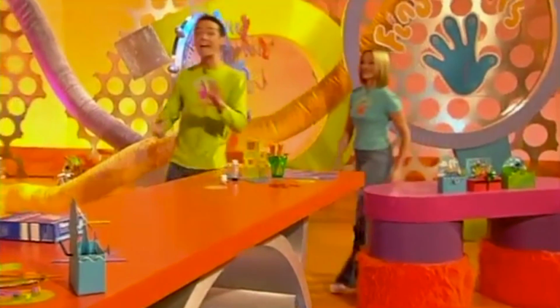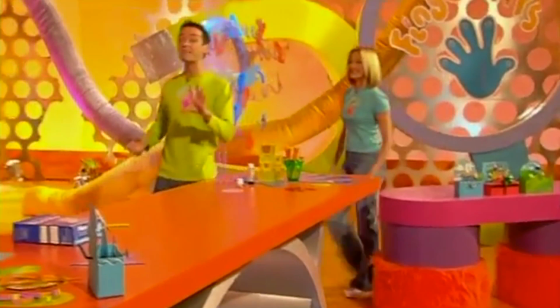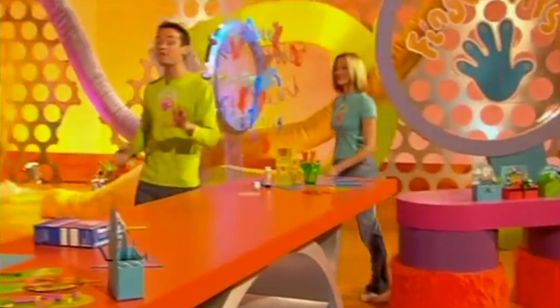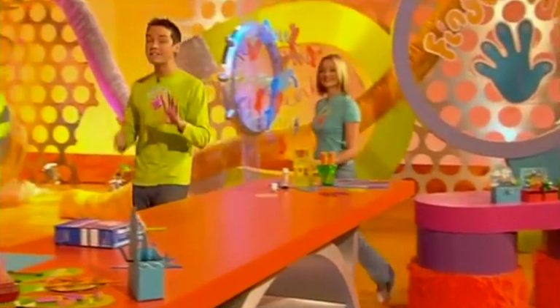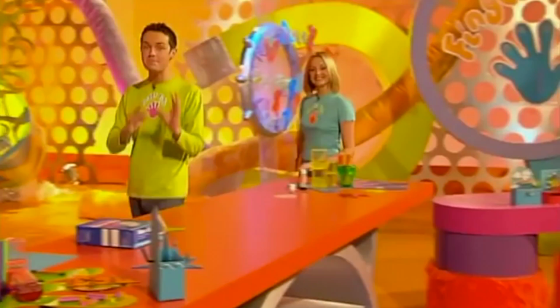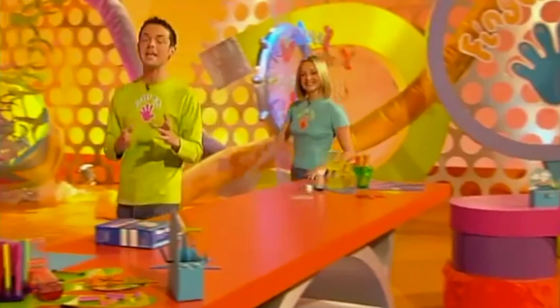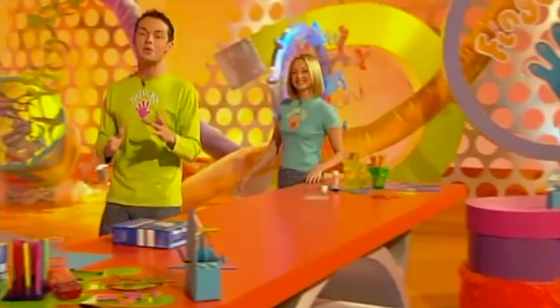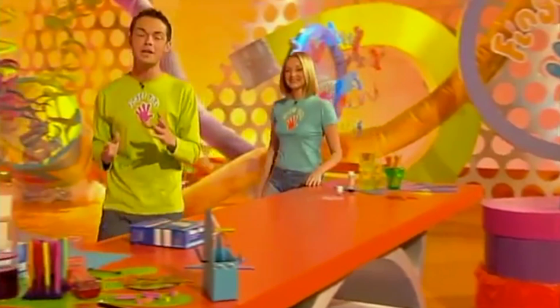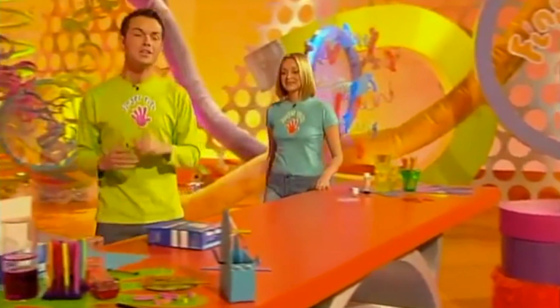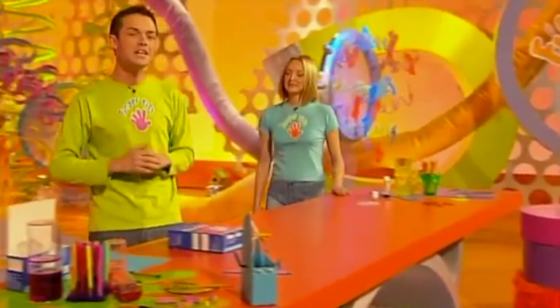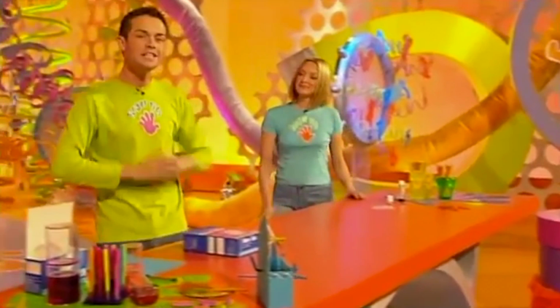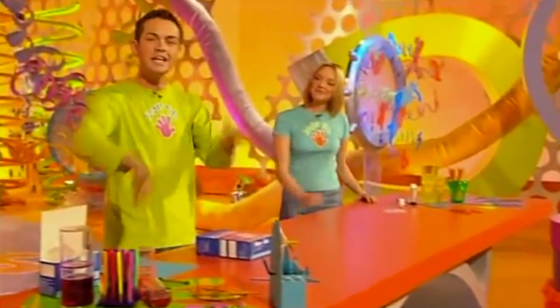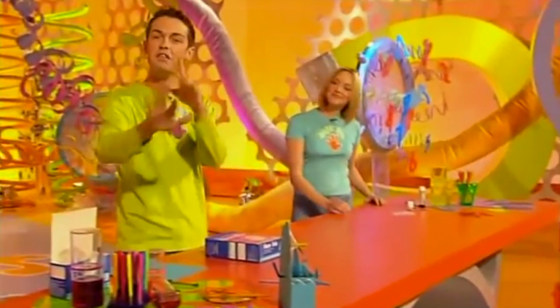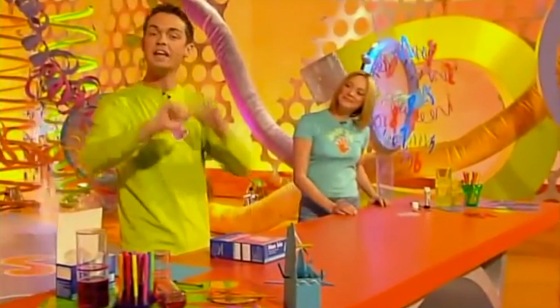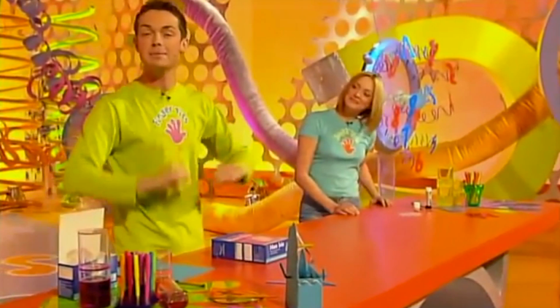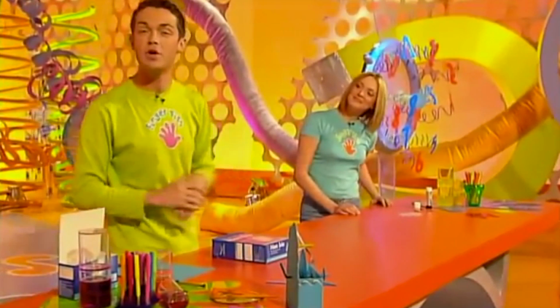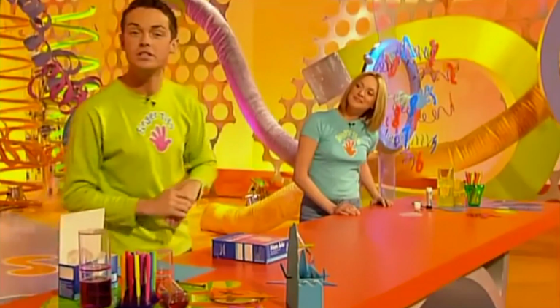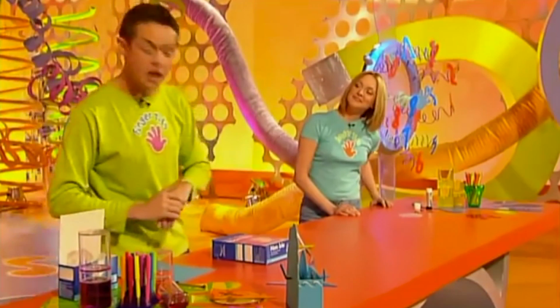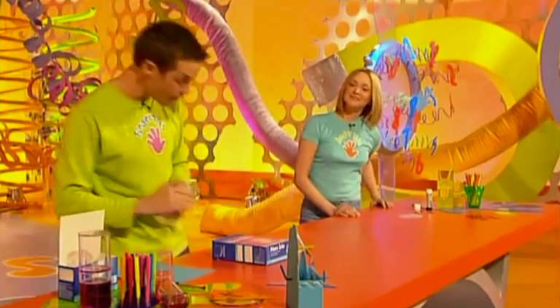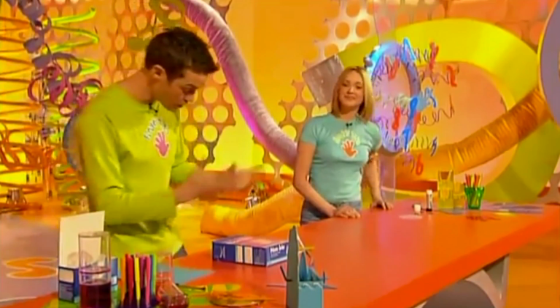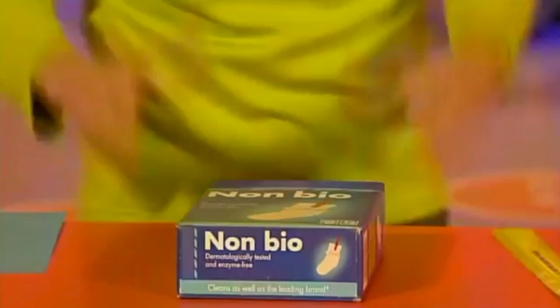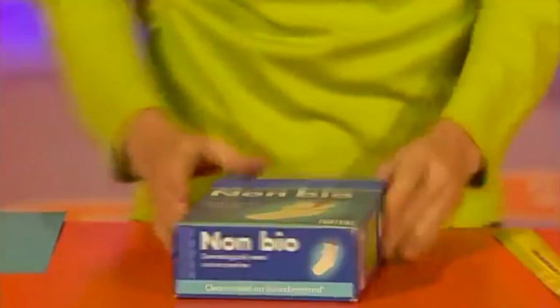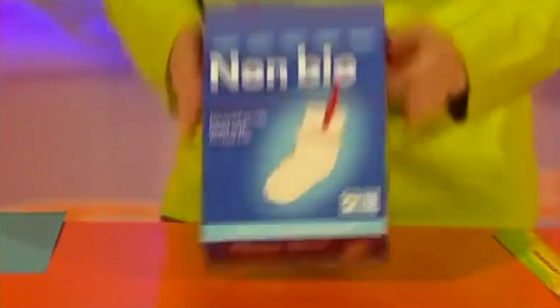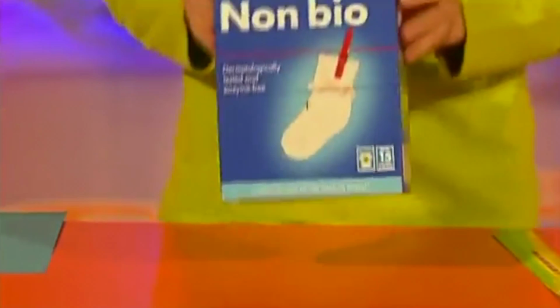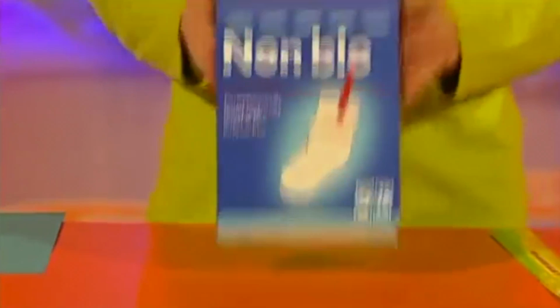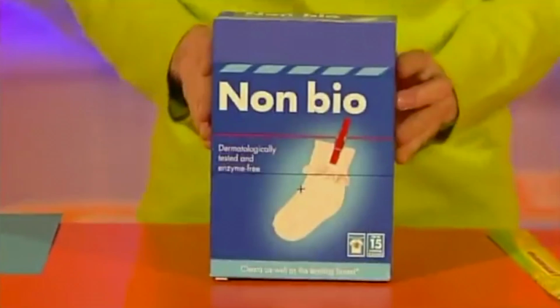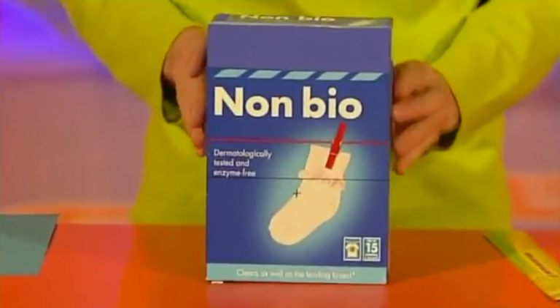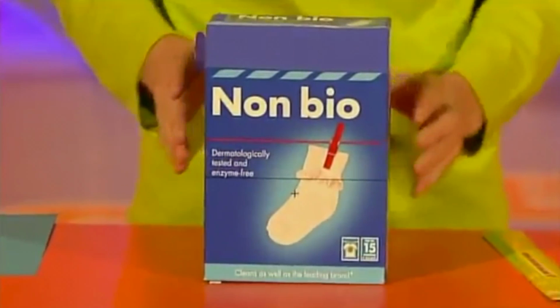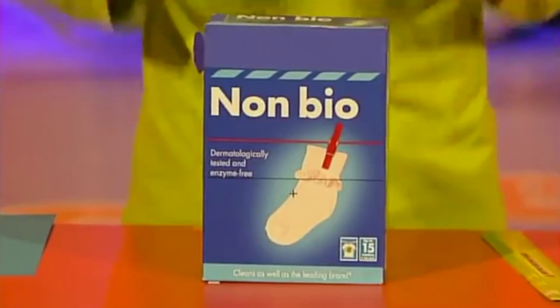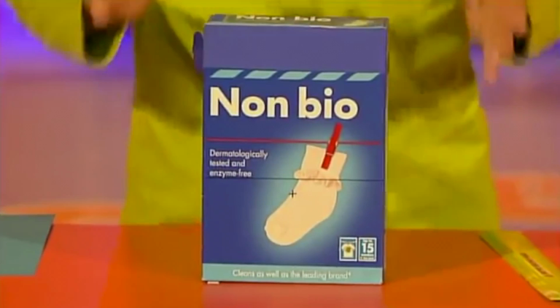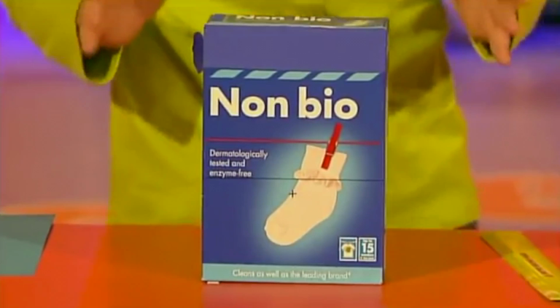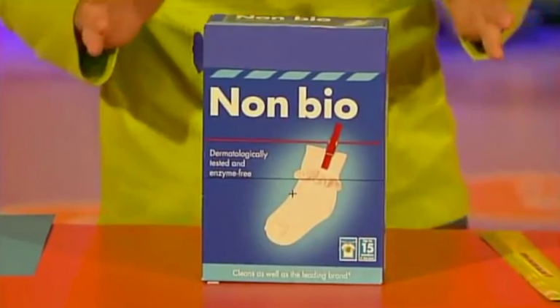And if you fancy making one, you need to get your fingertips on a sturdy box. A washing-up powder box is perfect.